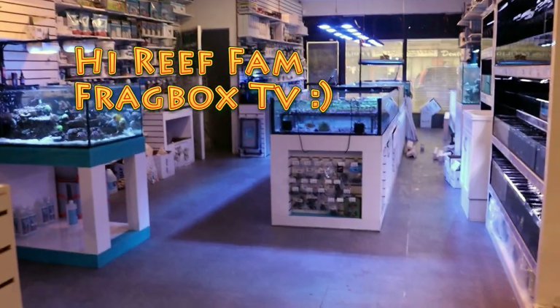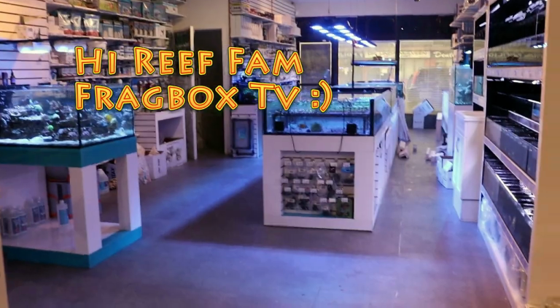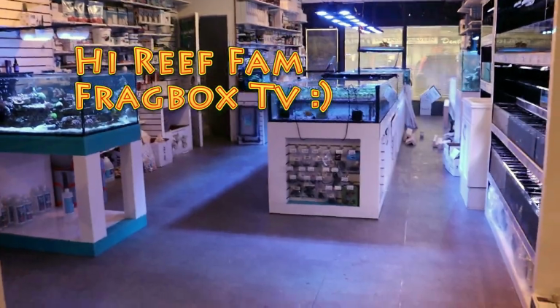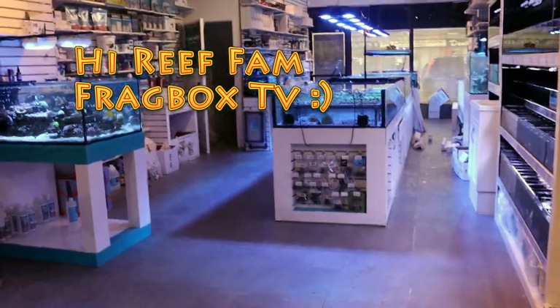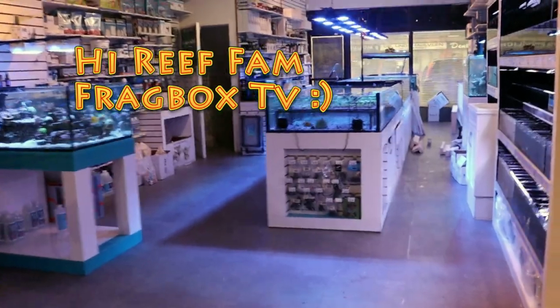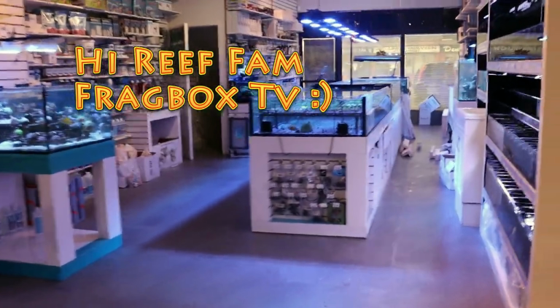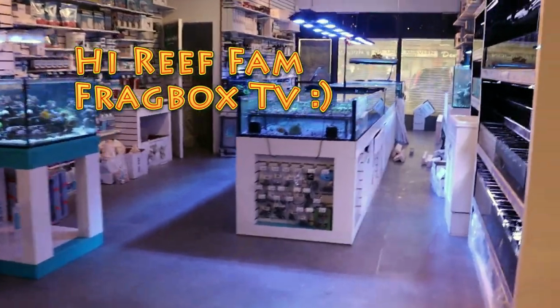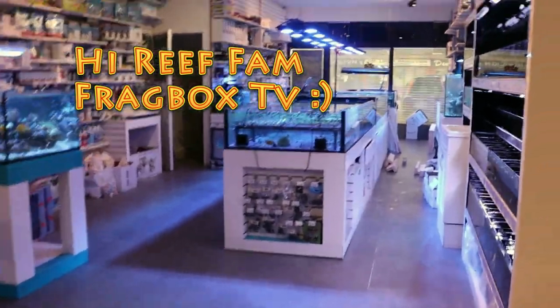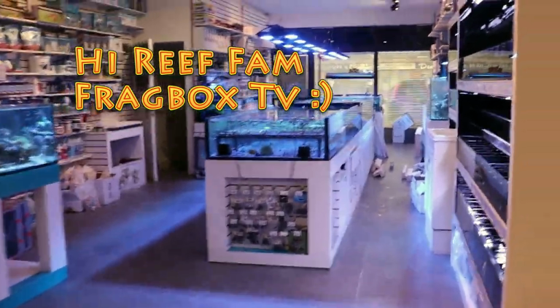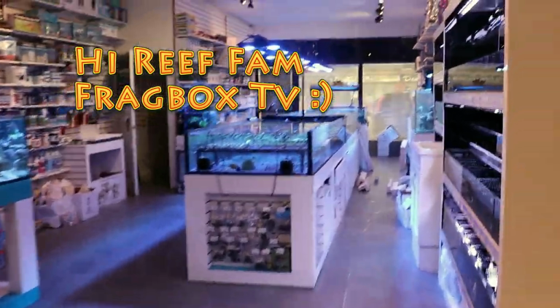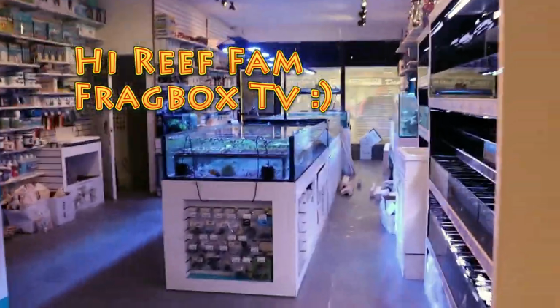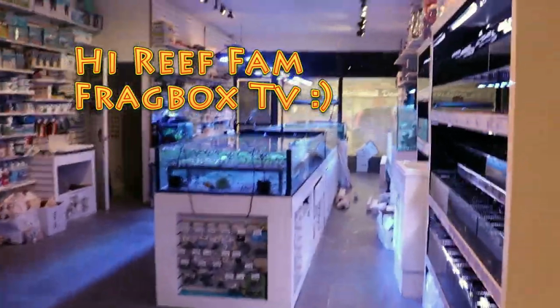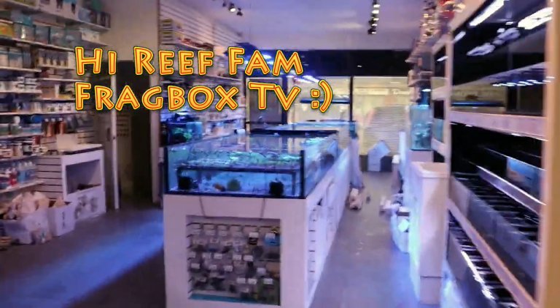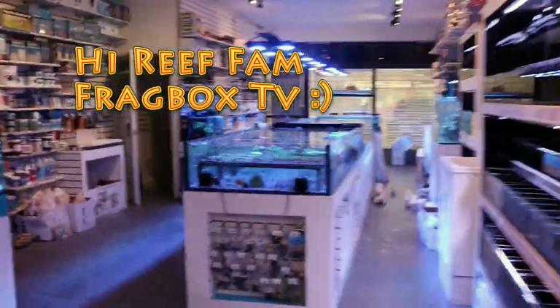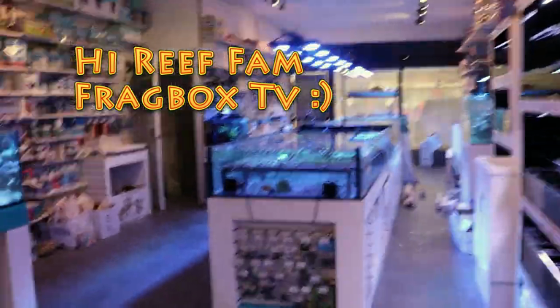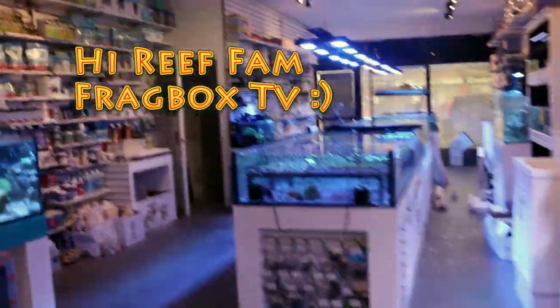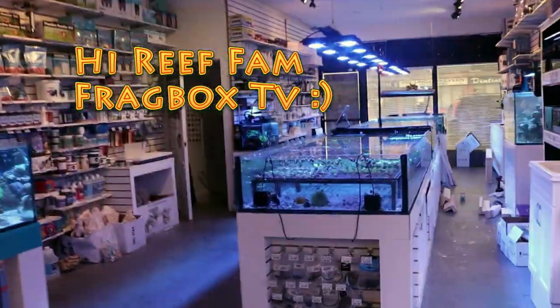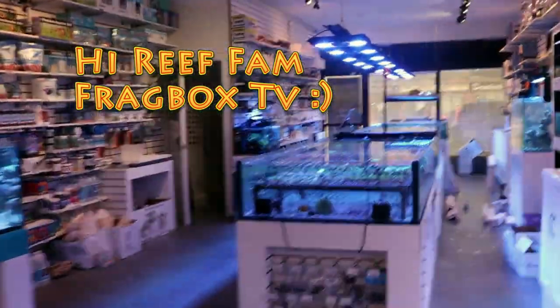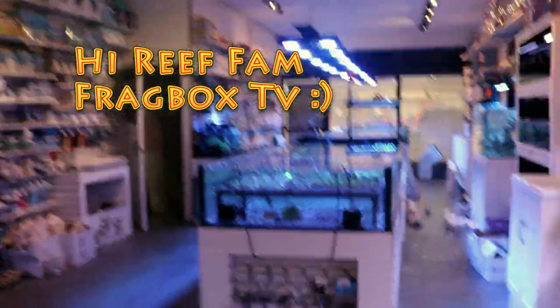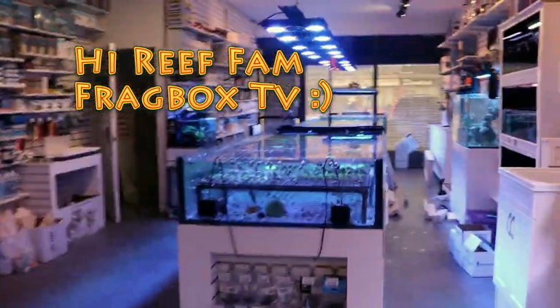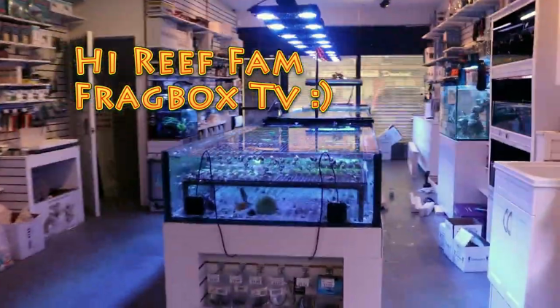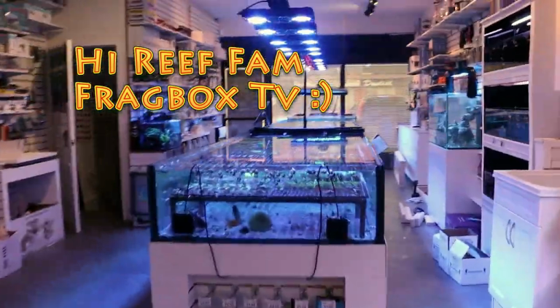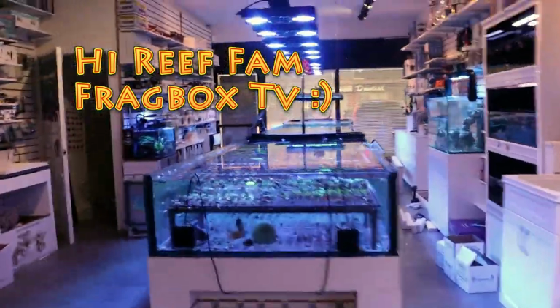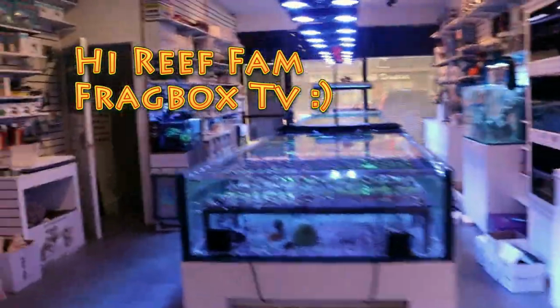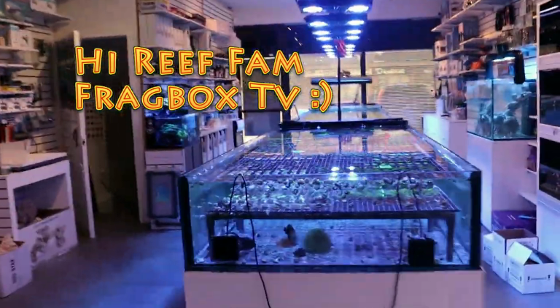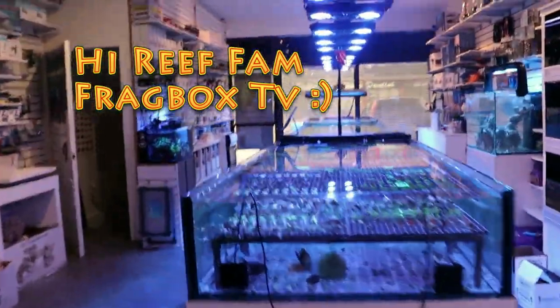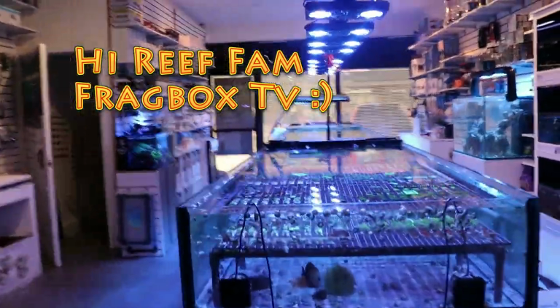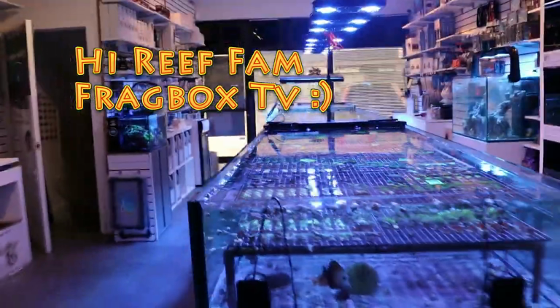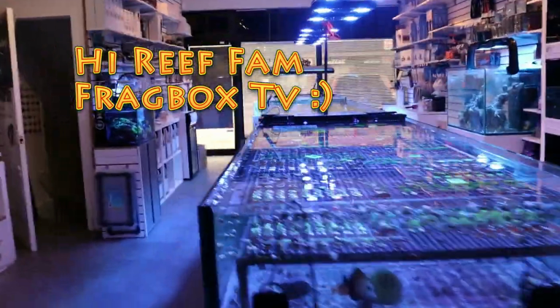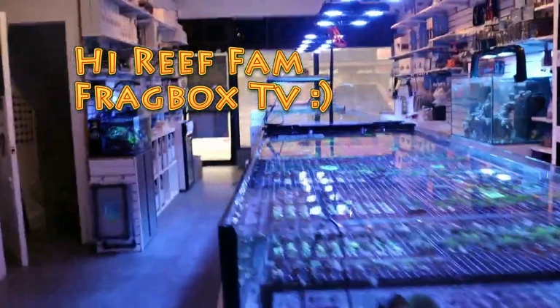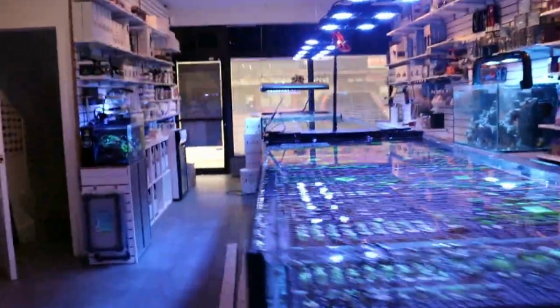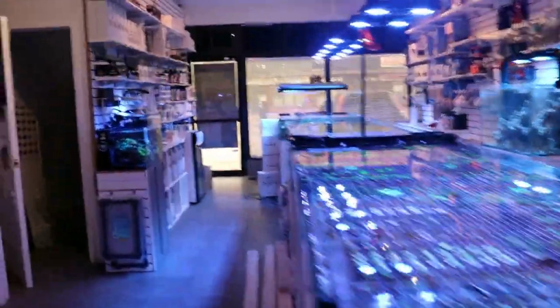Hello, my reefing familia. March here, Fragbox TV. Thanks for tuning in to this episode.